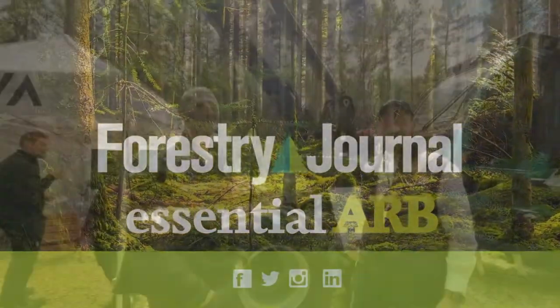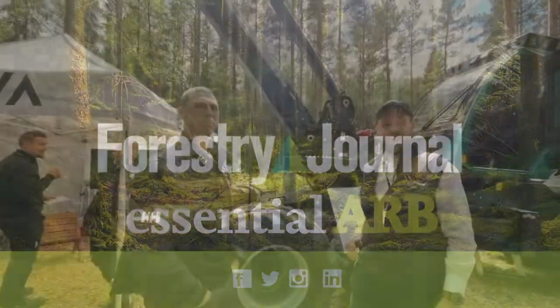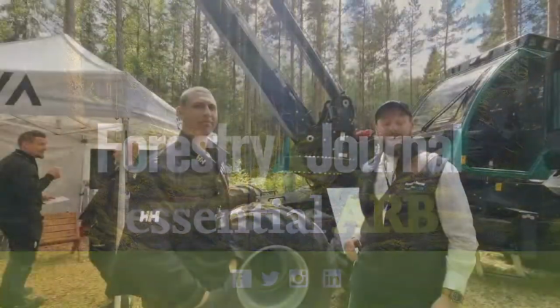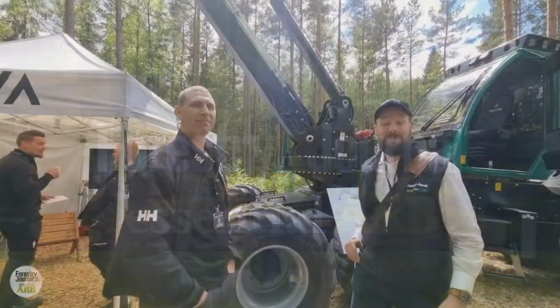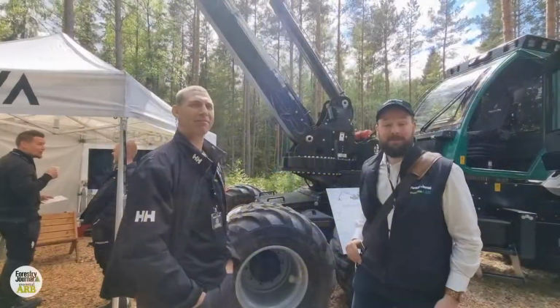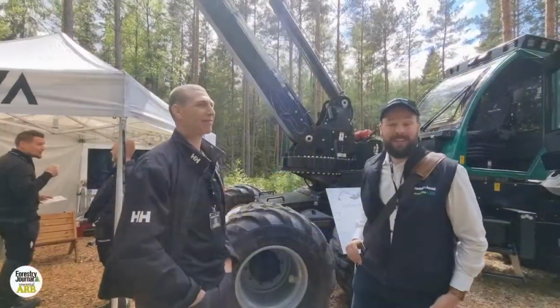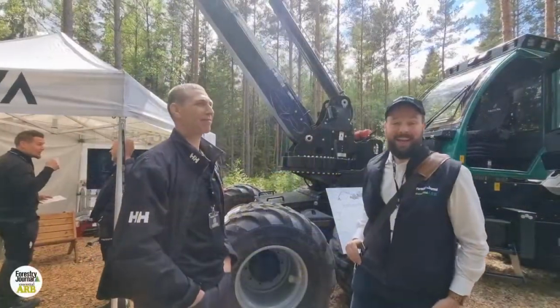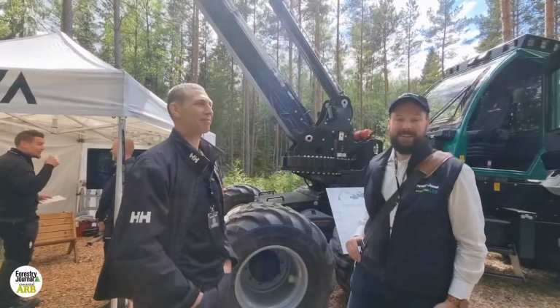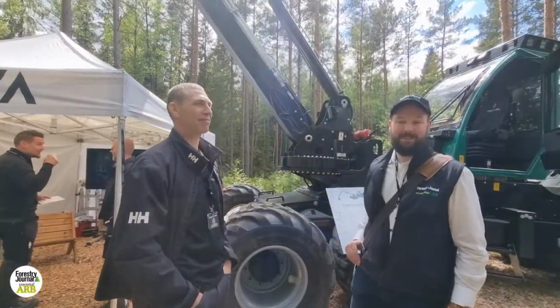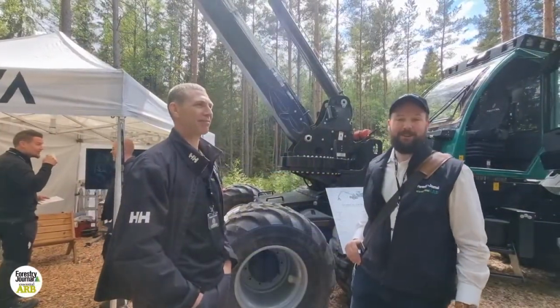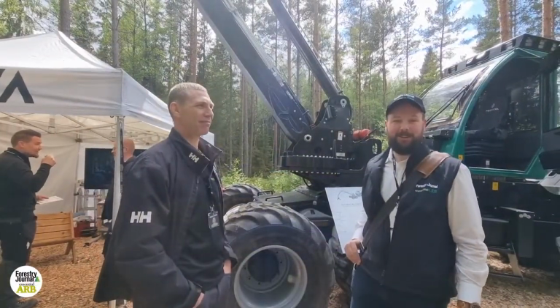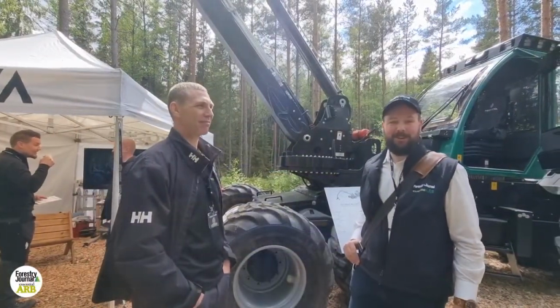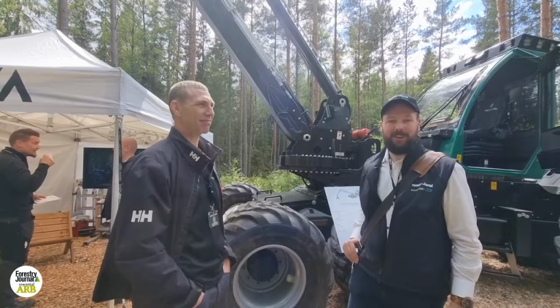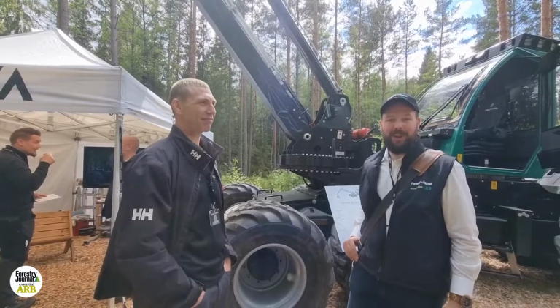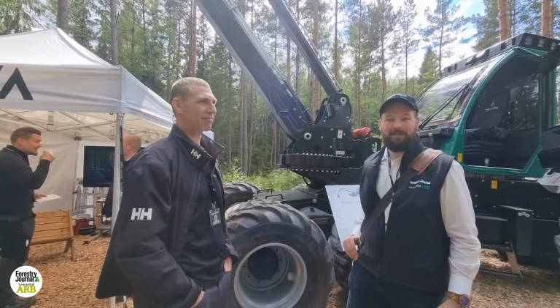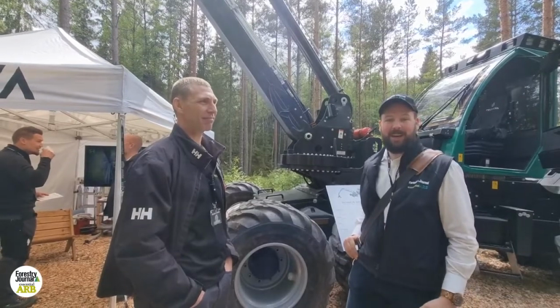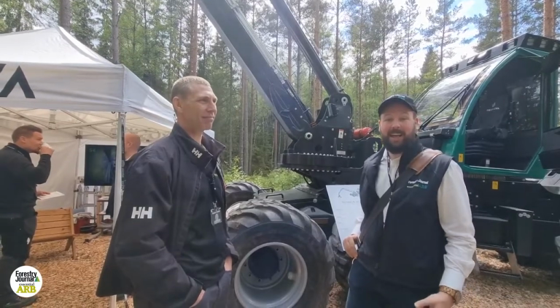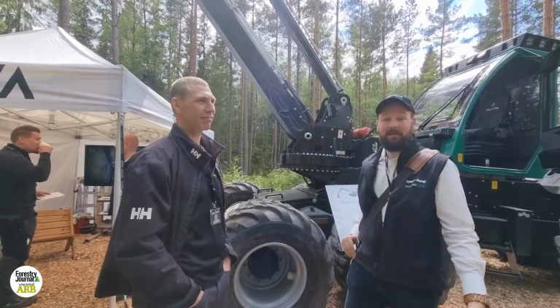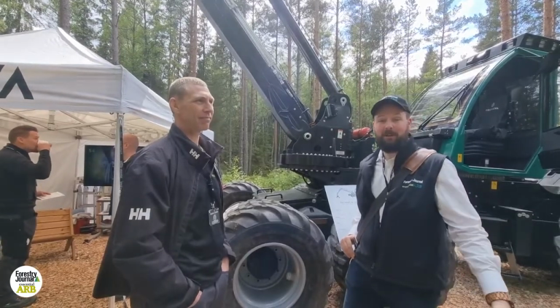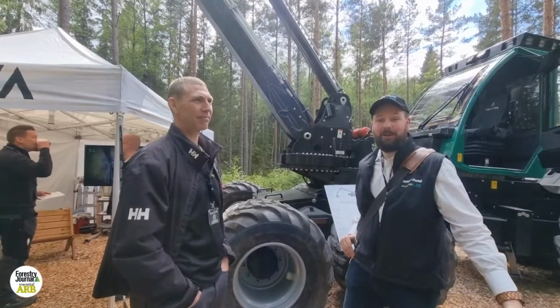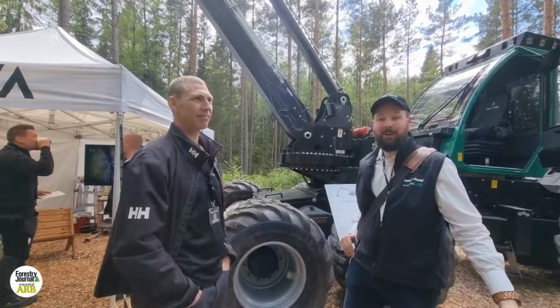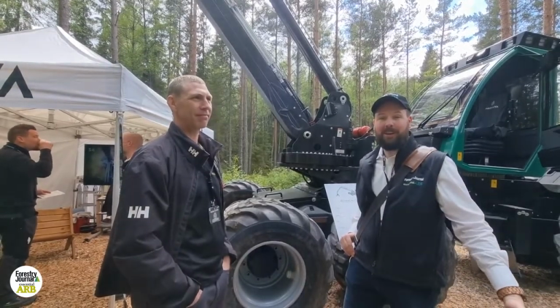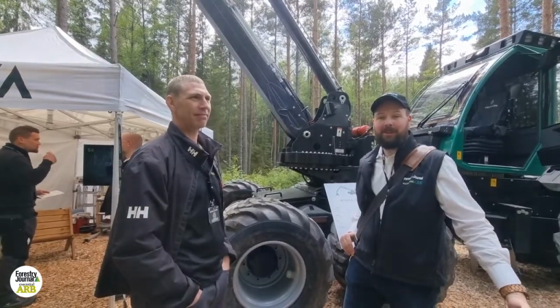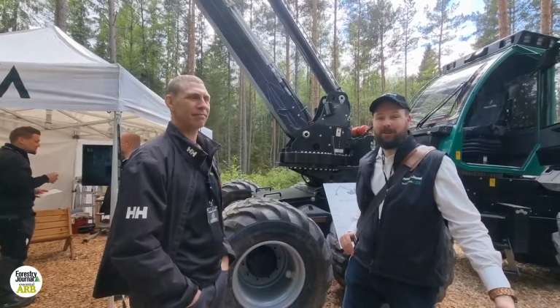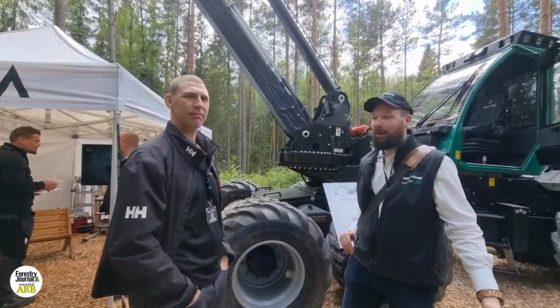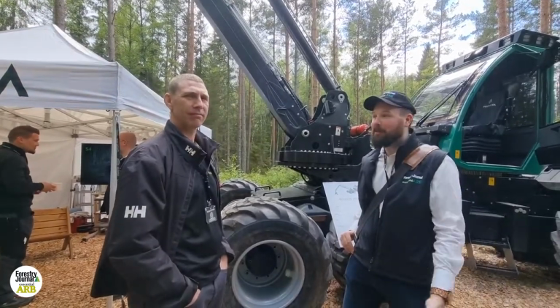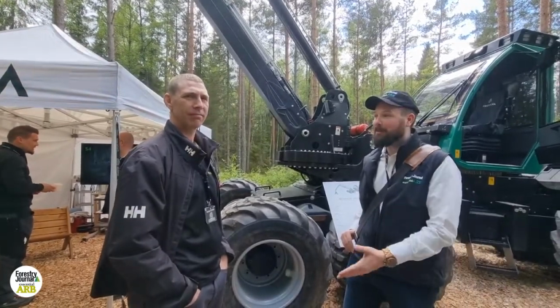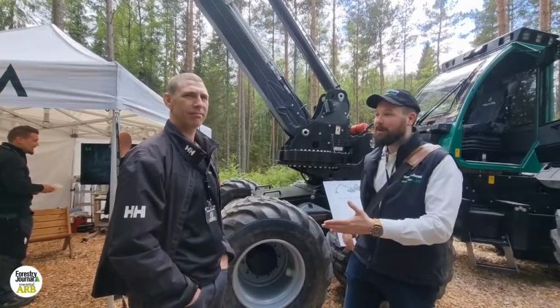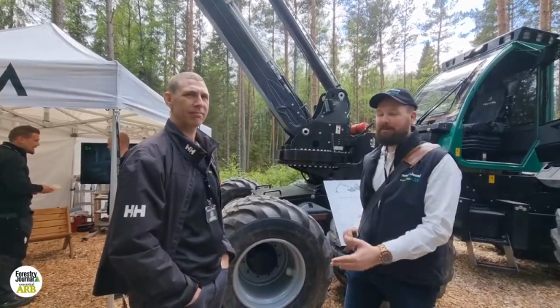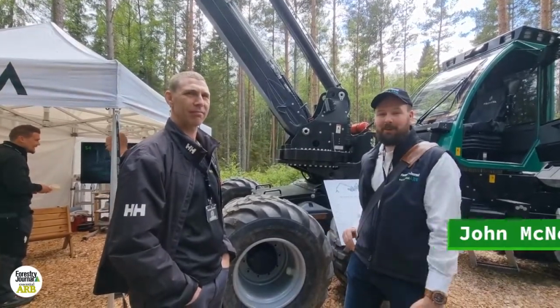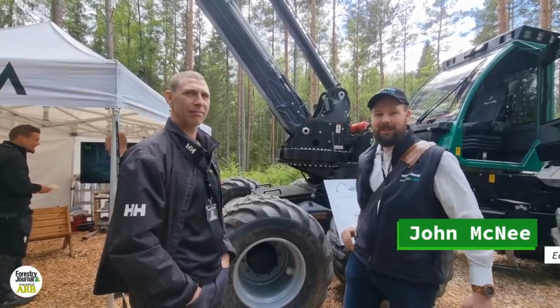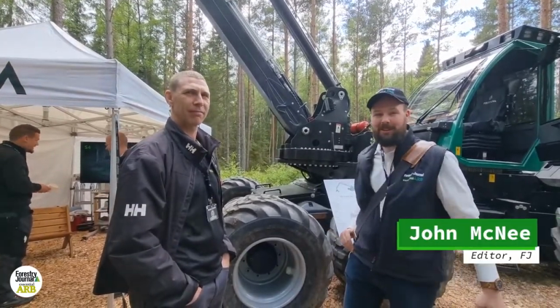Hi, I'm John McNee, editor of Forestry Journal. I'm at Elmier Wood, talking to Norbert from ProSilva.